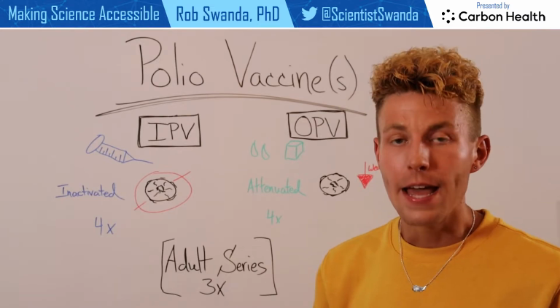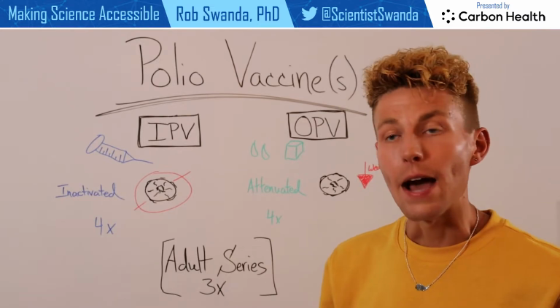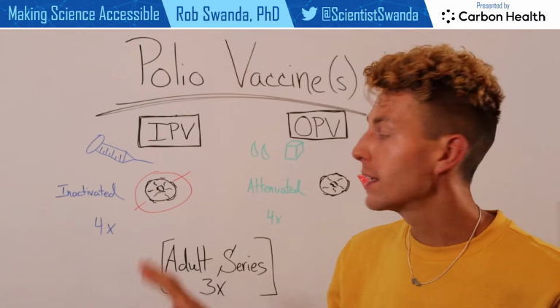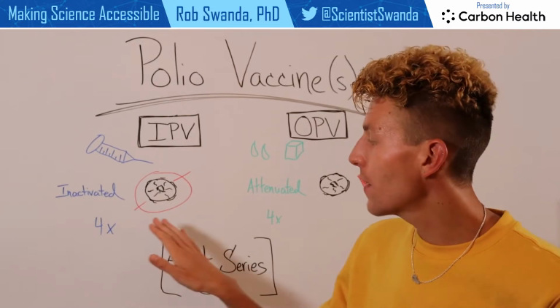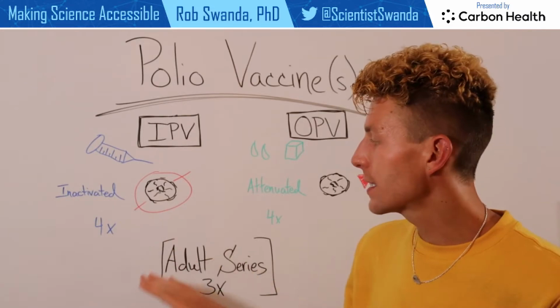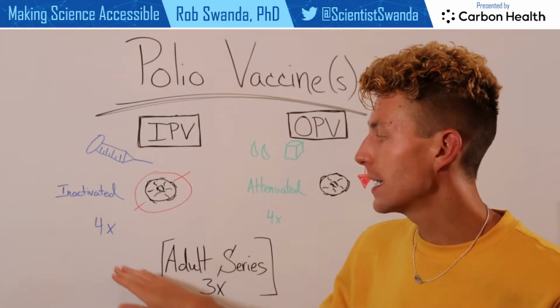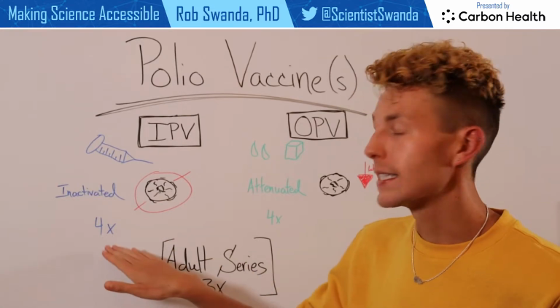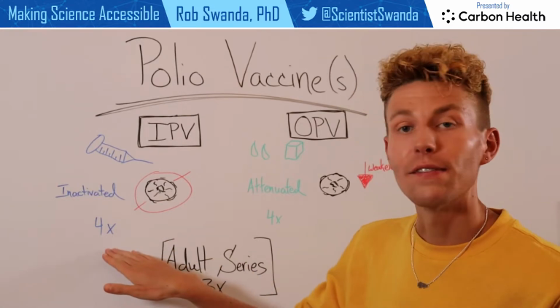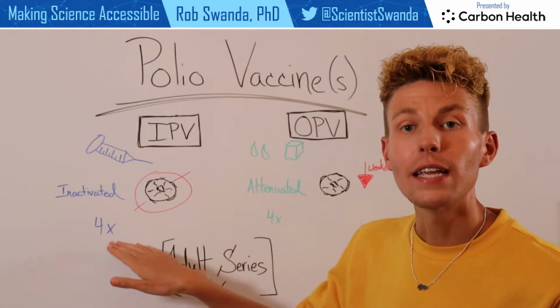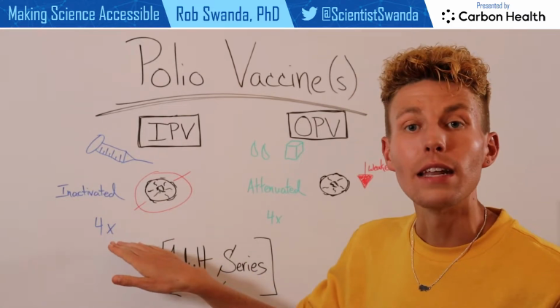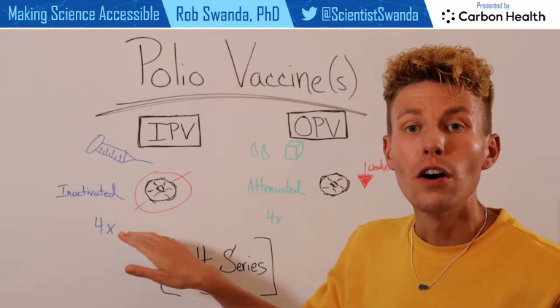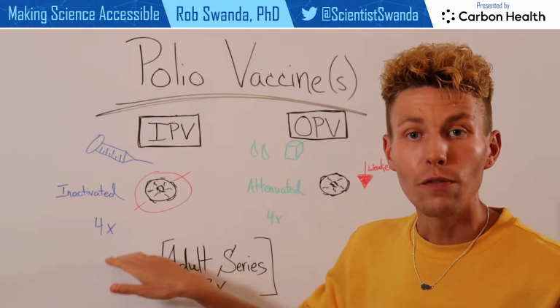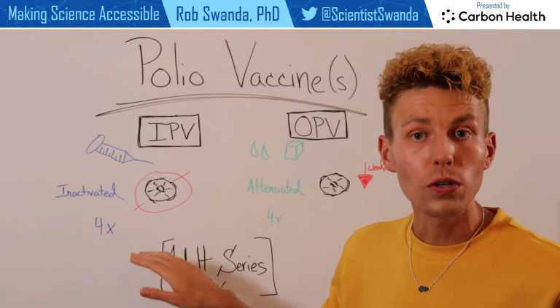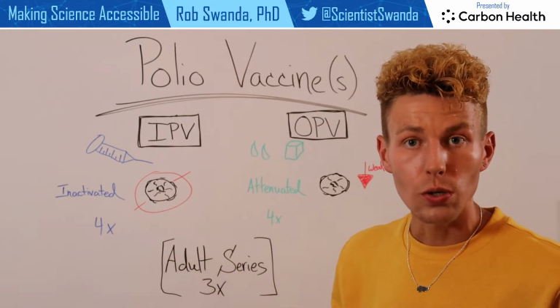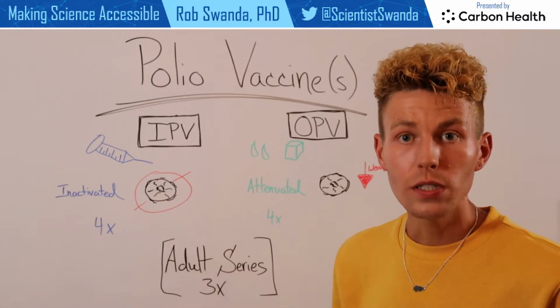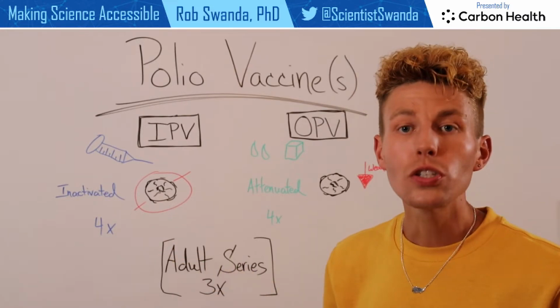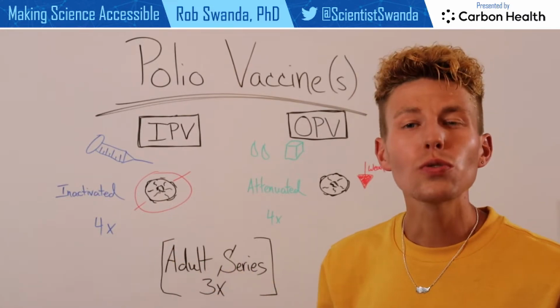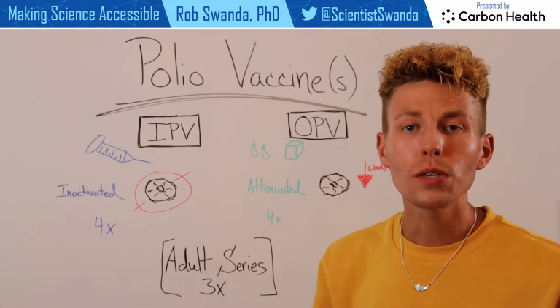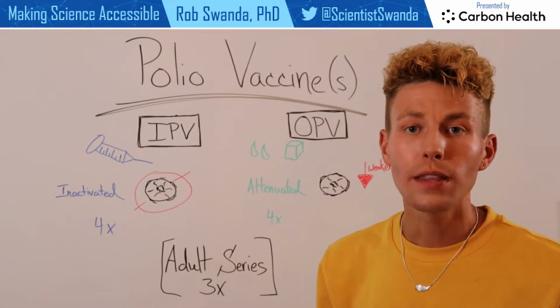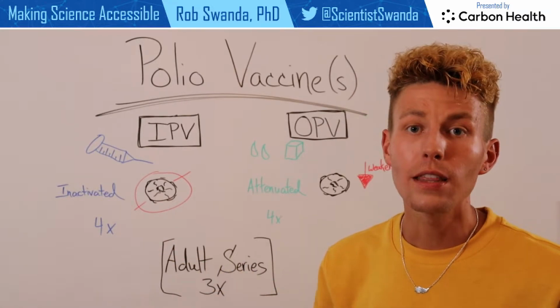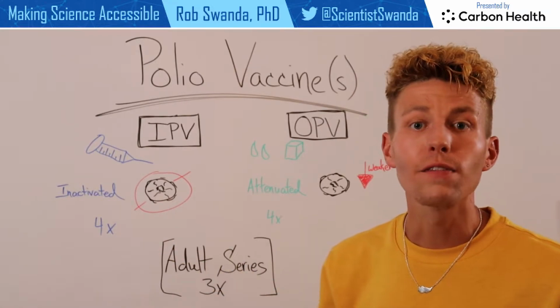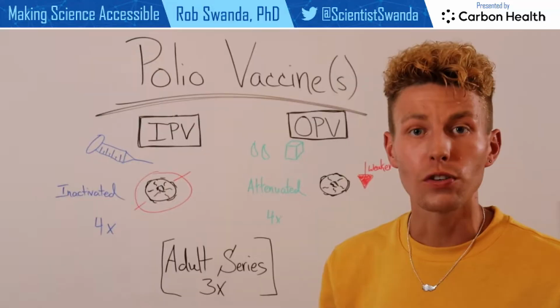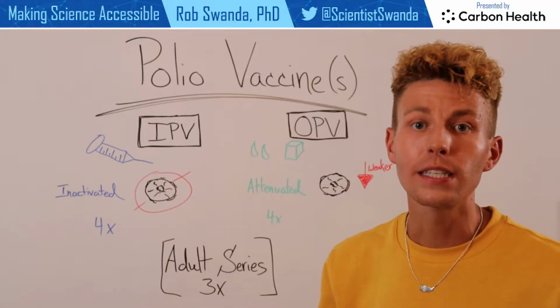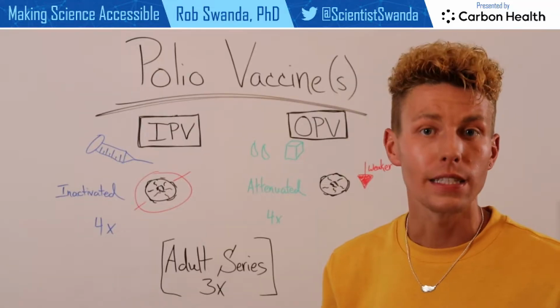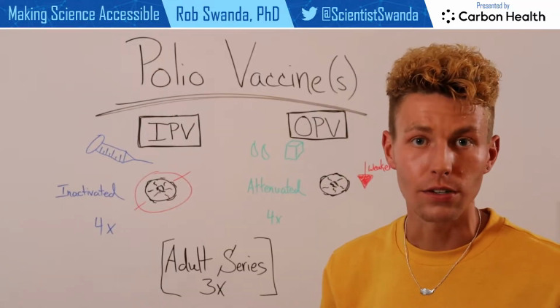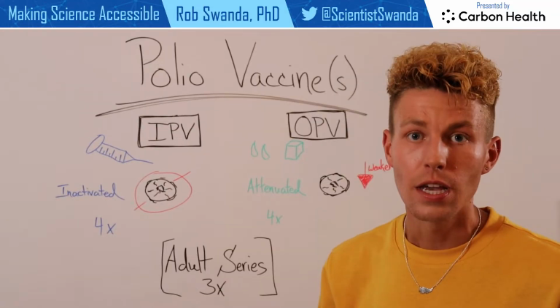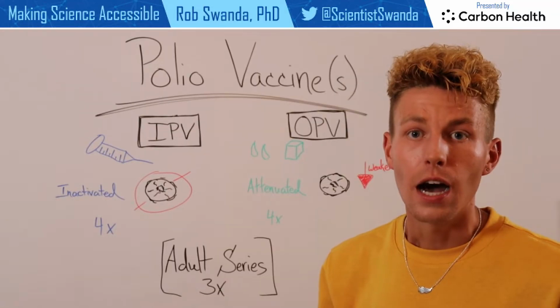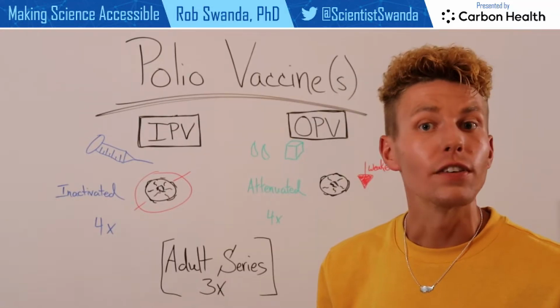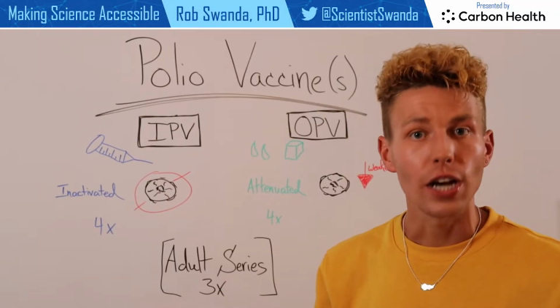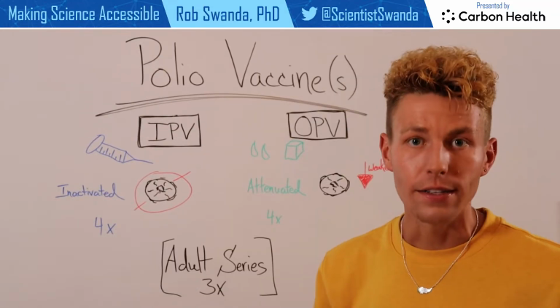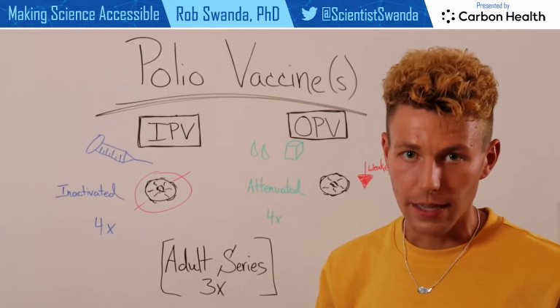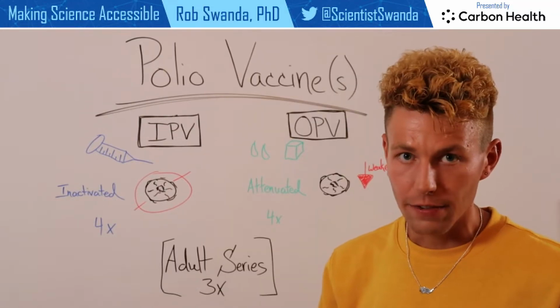This vaccine is given in four doses, usually within the first six years of a child's life.